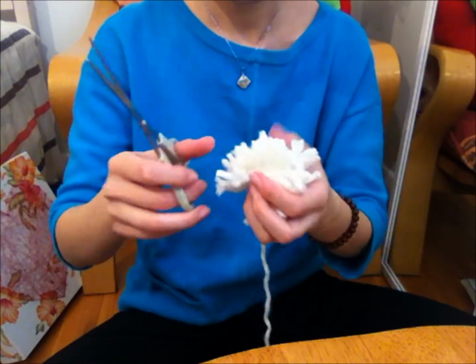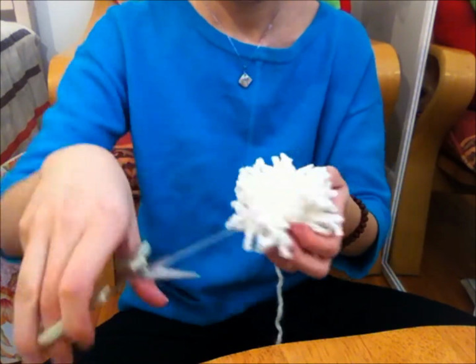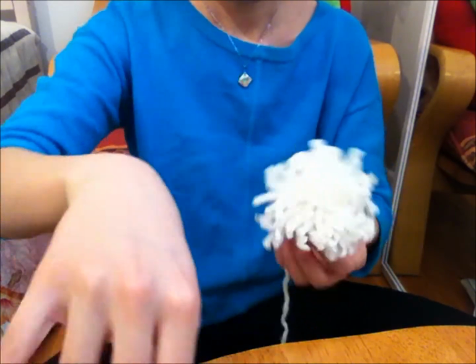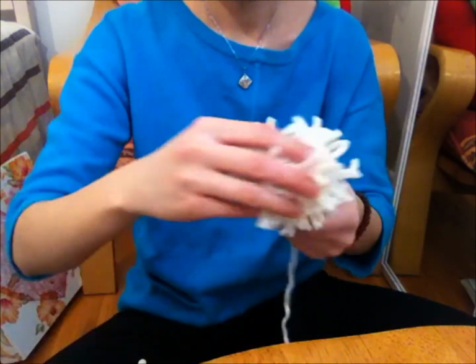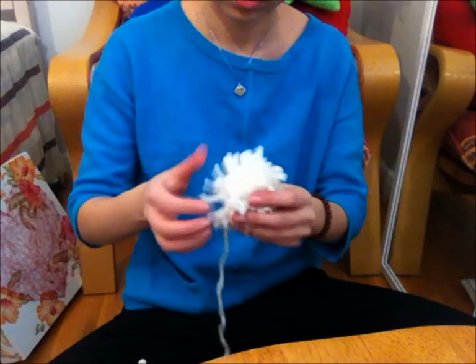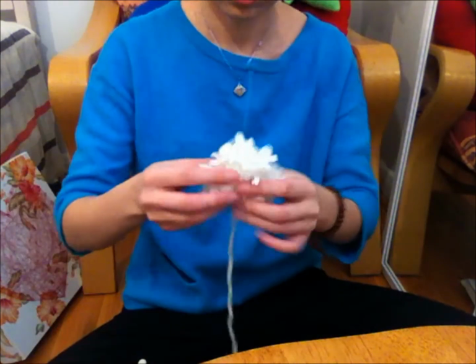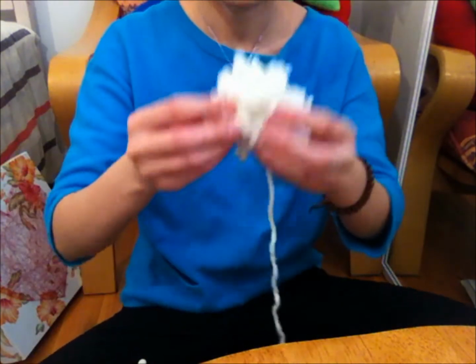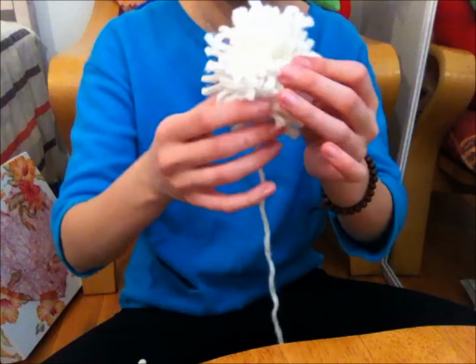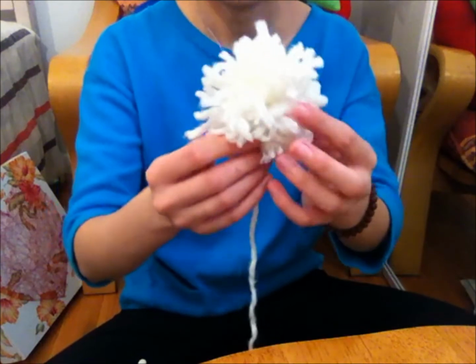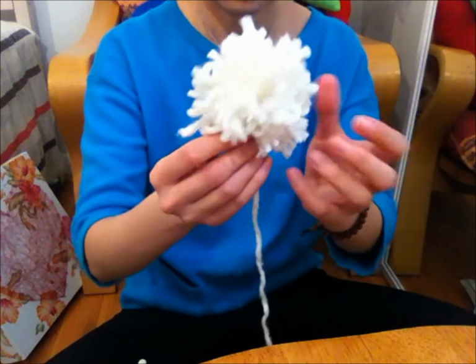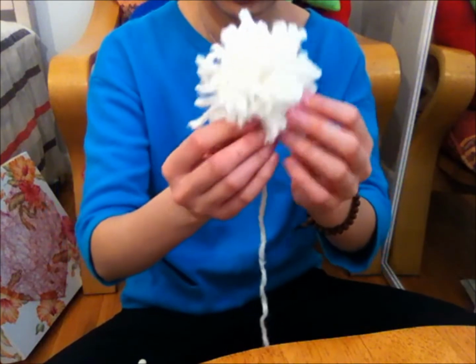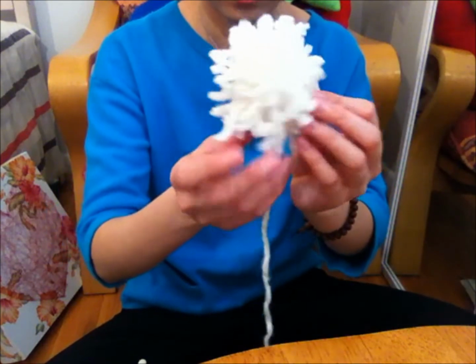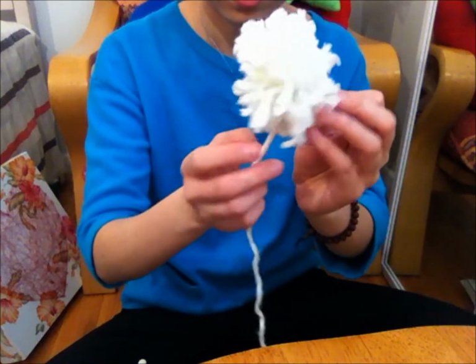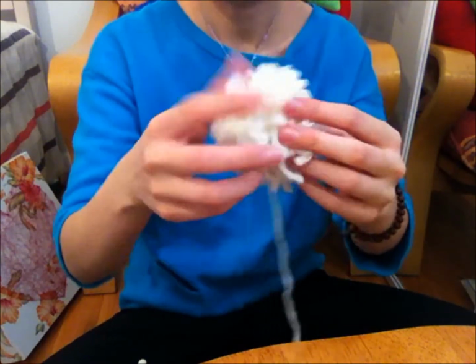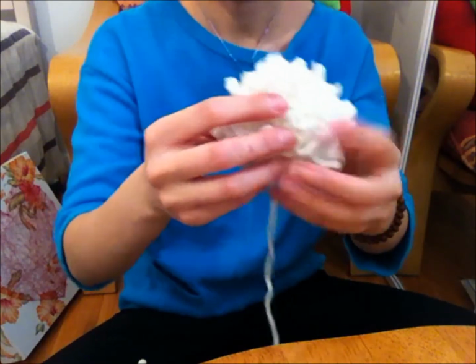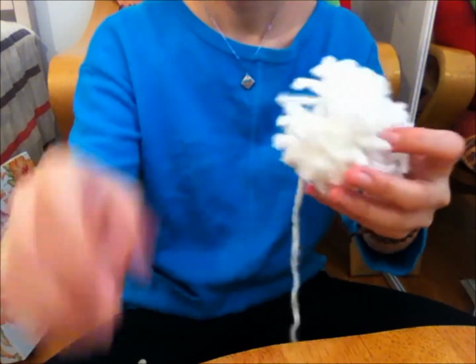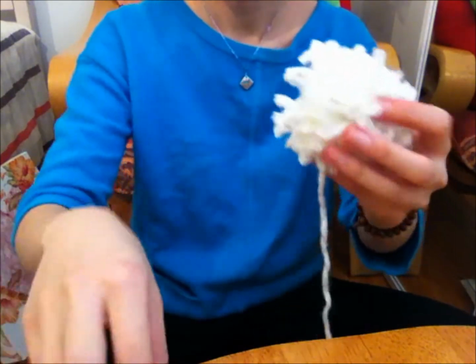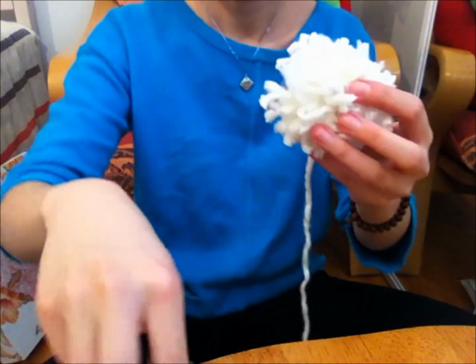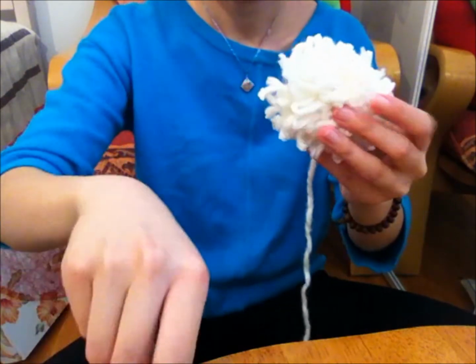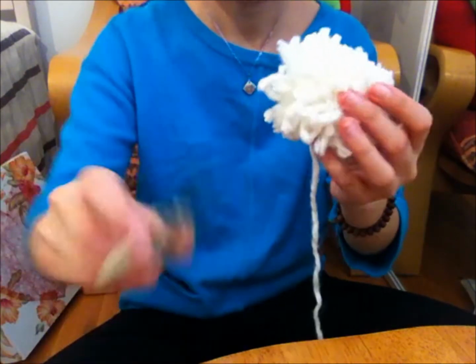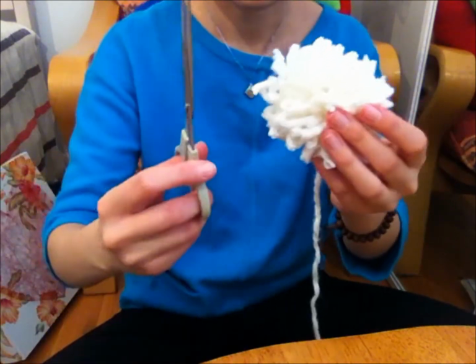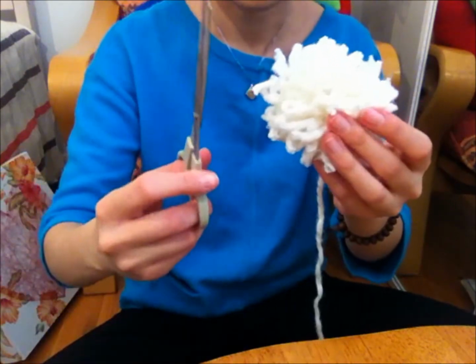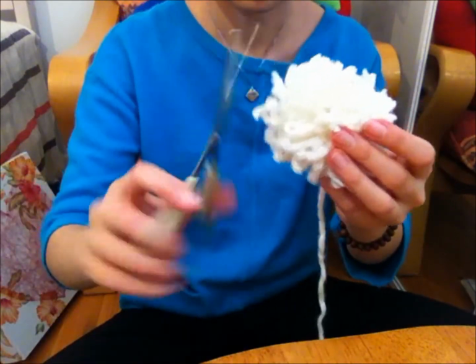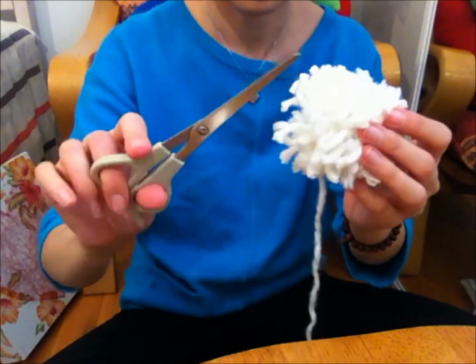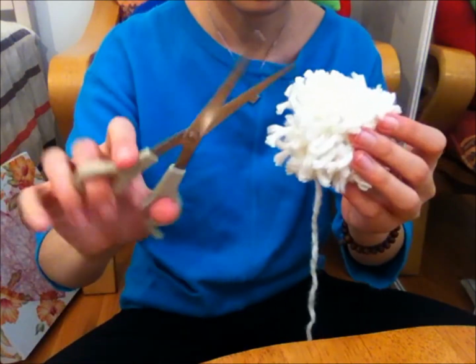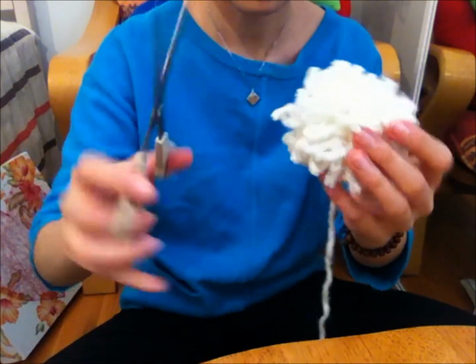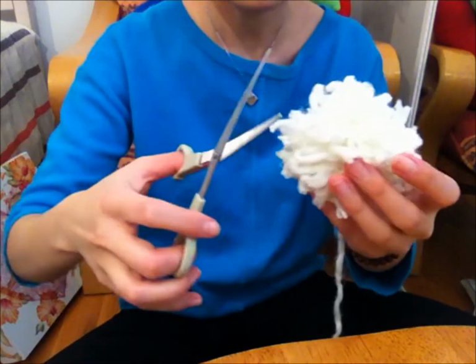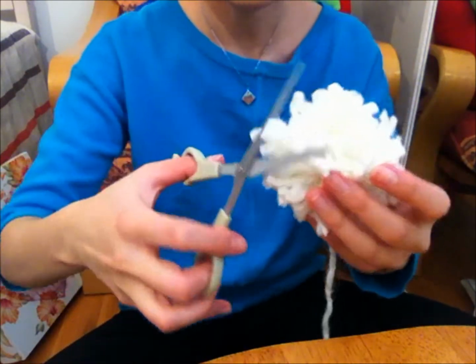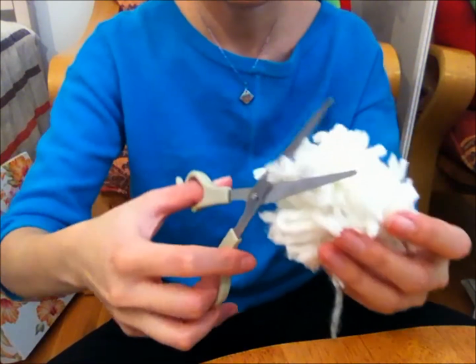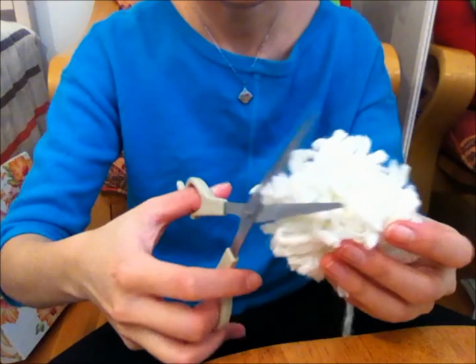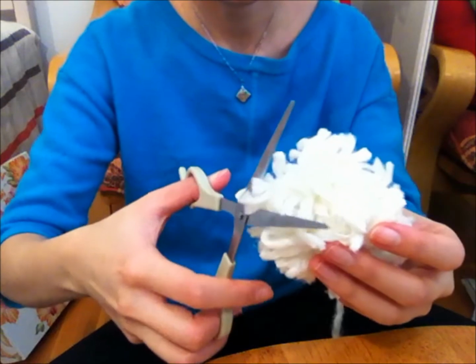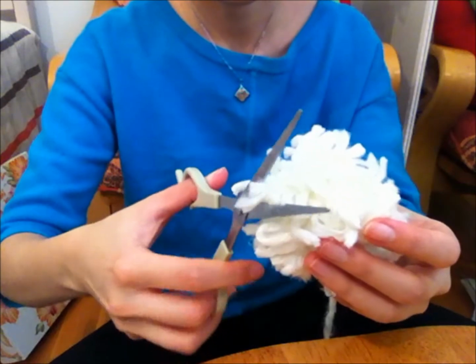You will end up with a somewhat shapeless looking pom-pom. Cut off the longer pieces to make it nice and round.